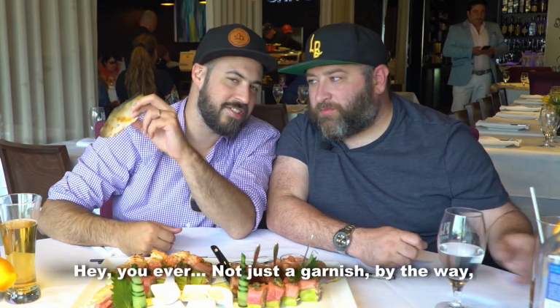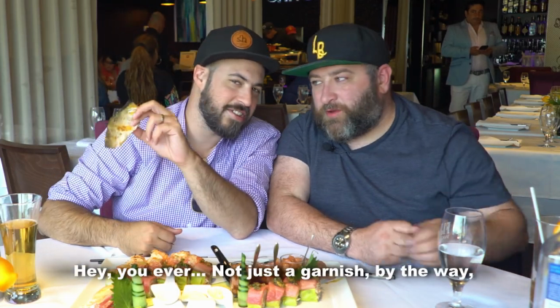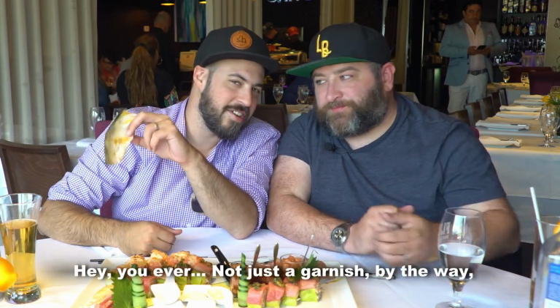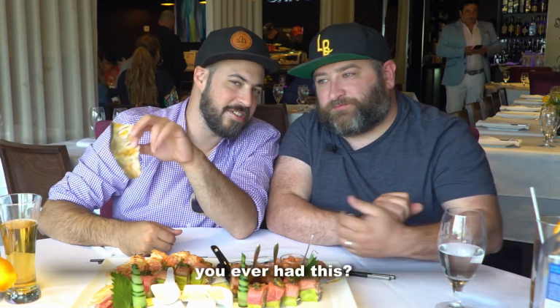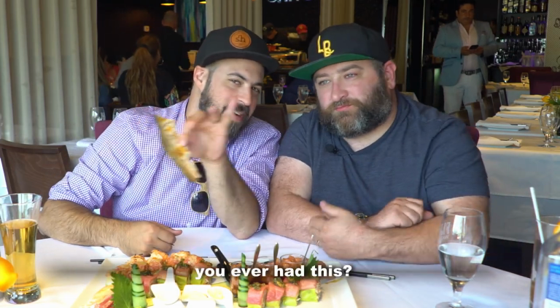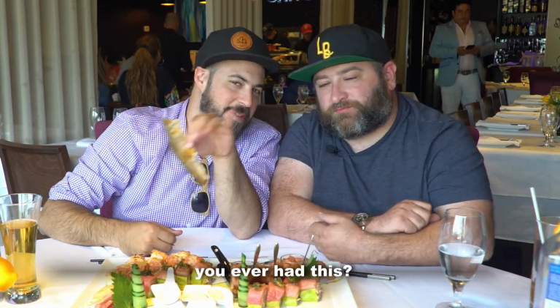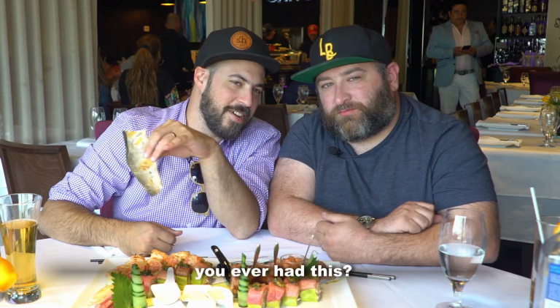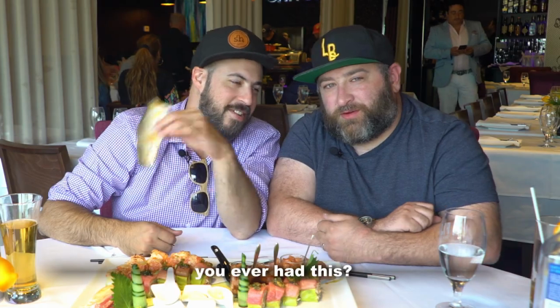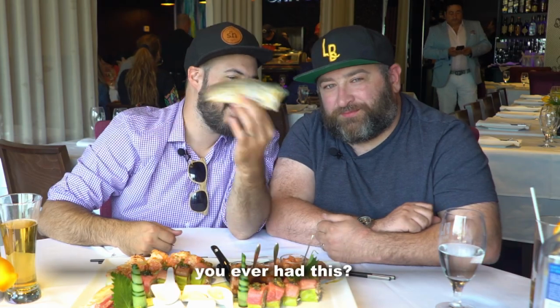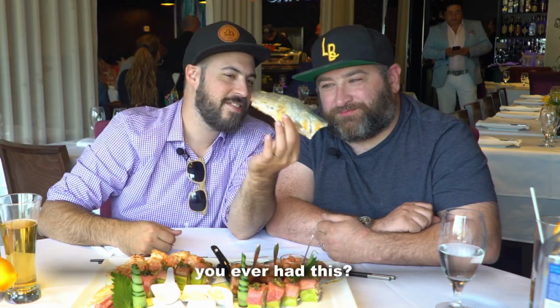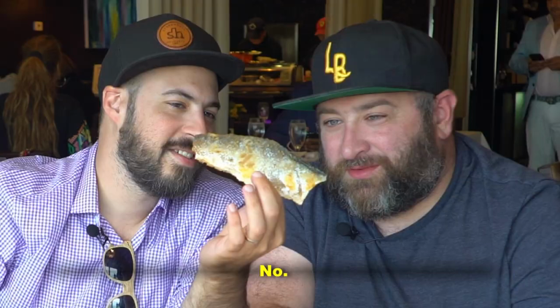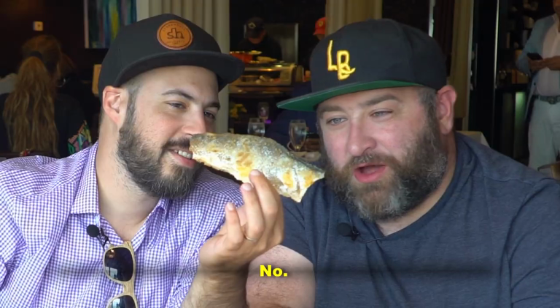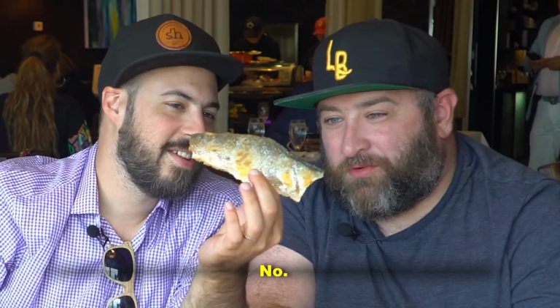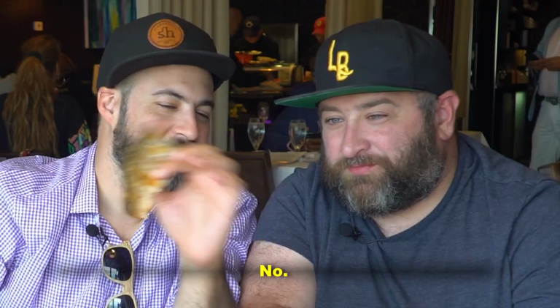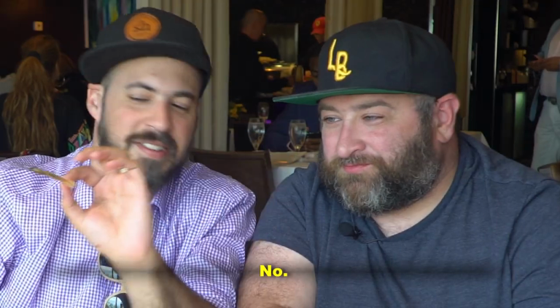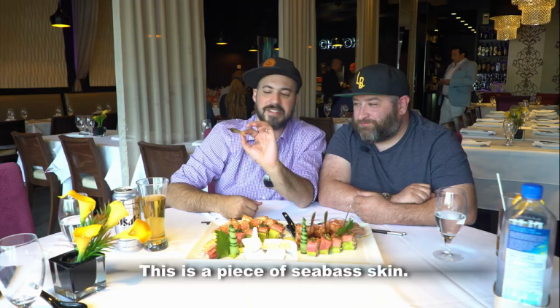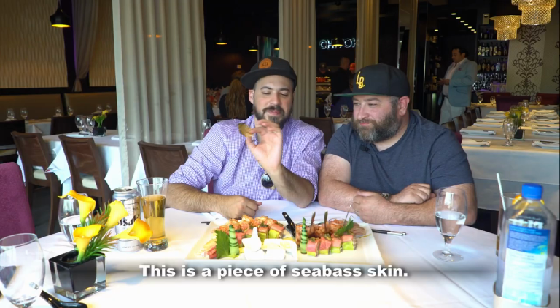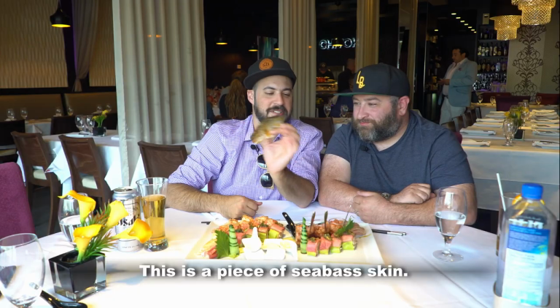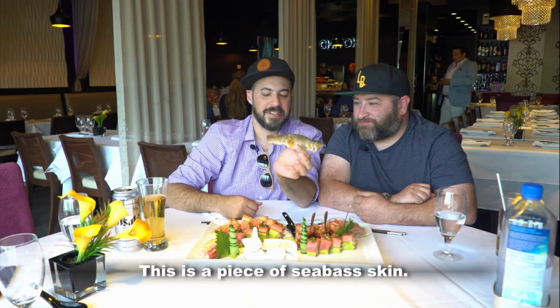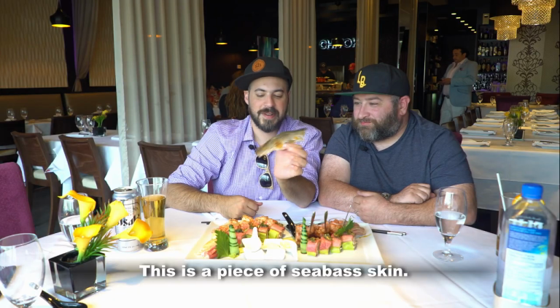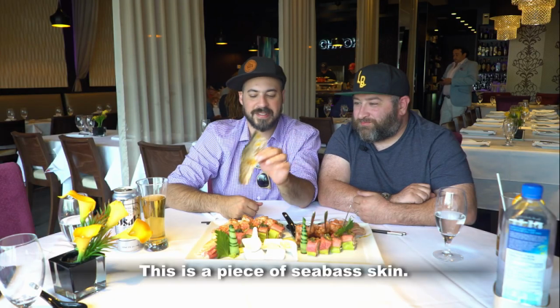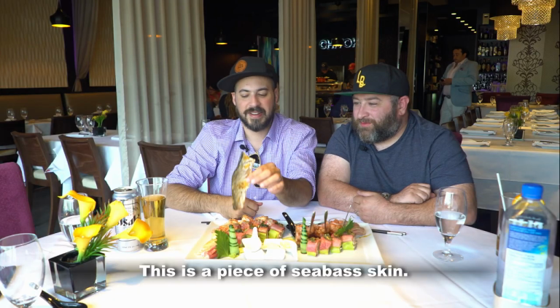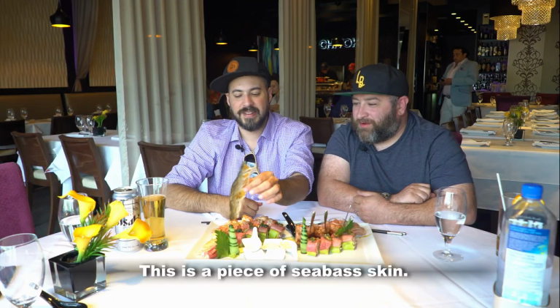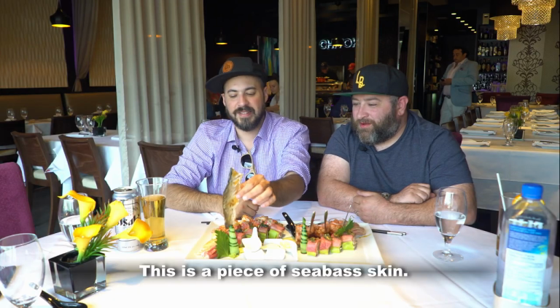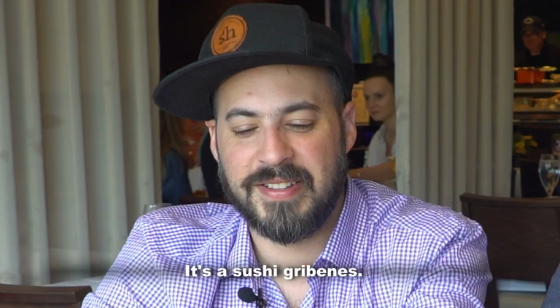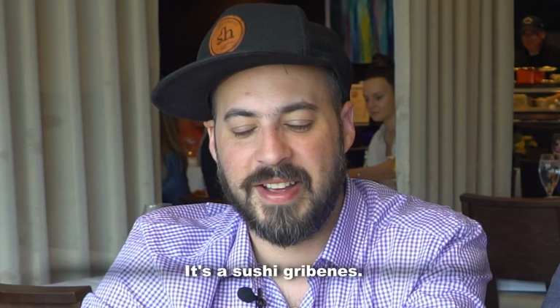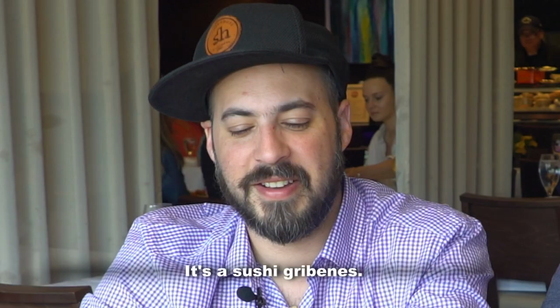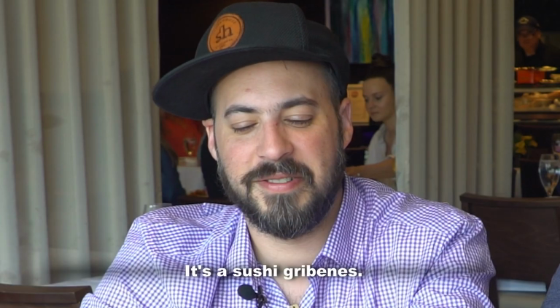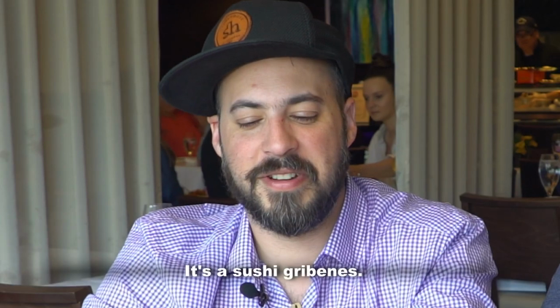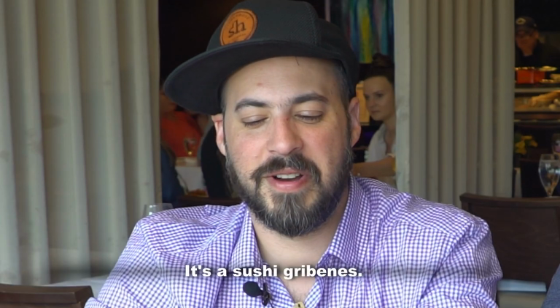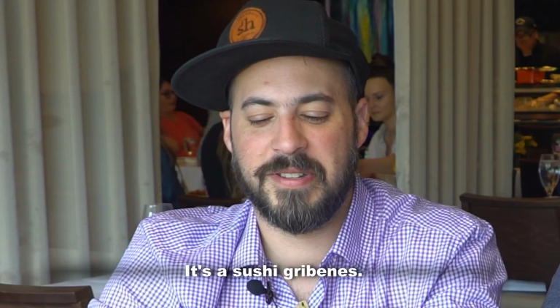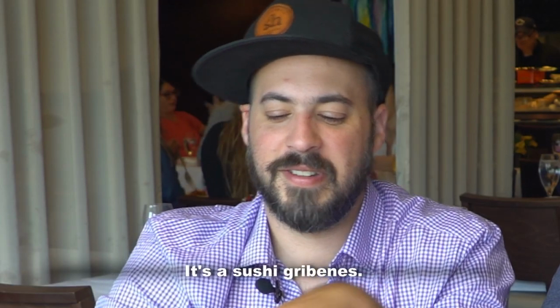Not just a garnish, by the way. You ever have this? This is a piece of sea baskin — it's a sushi gribbons.